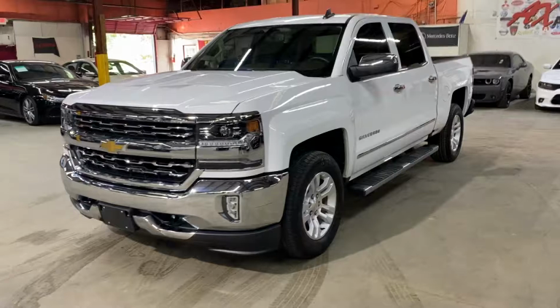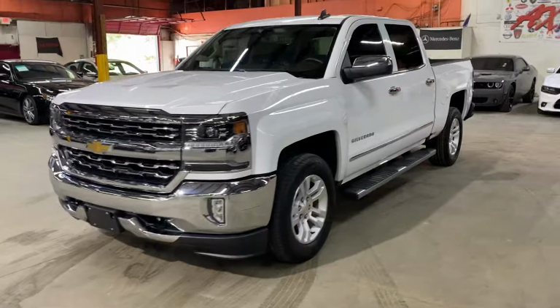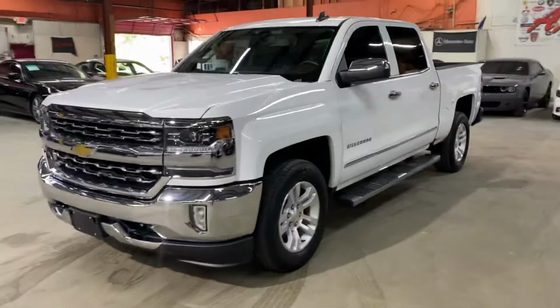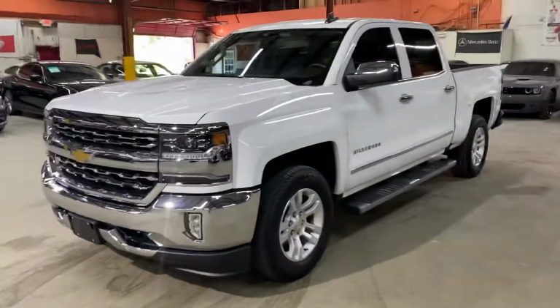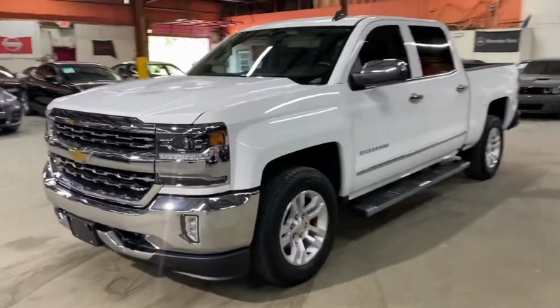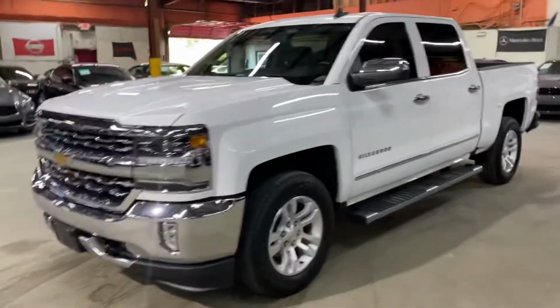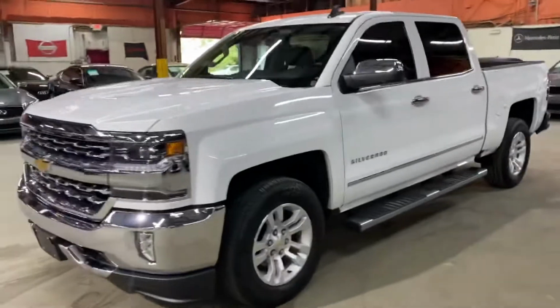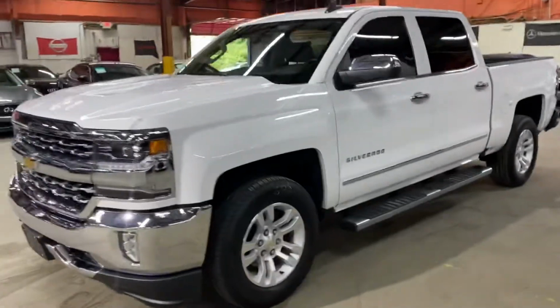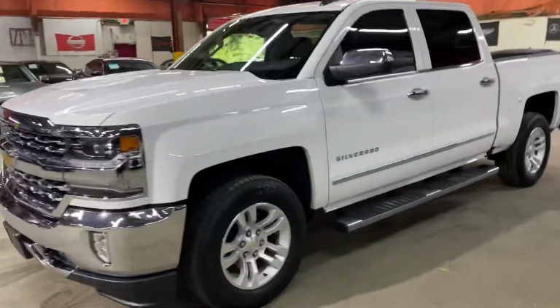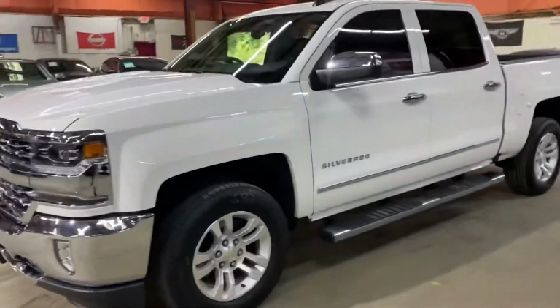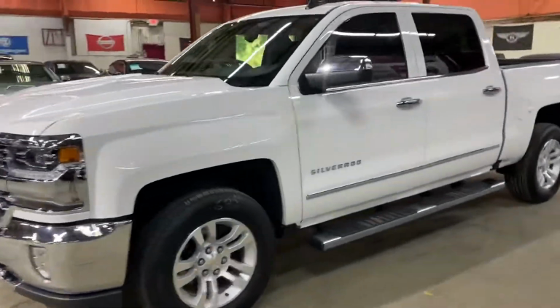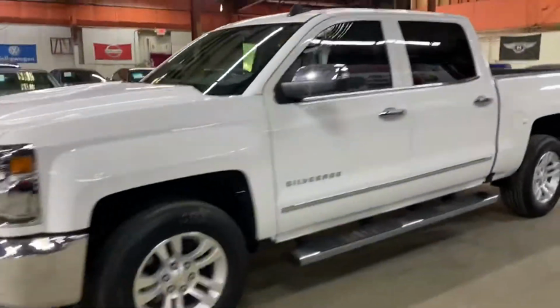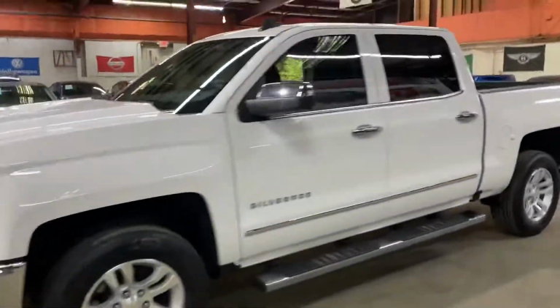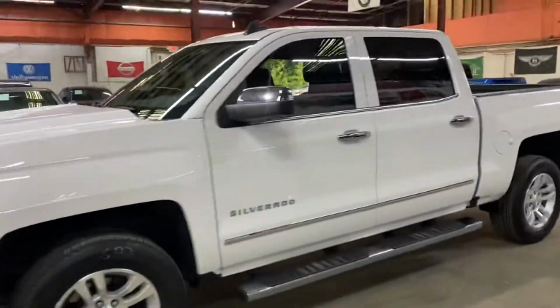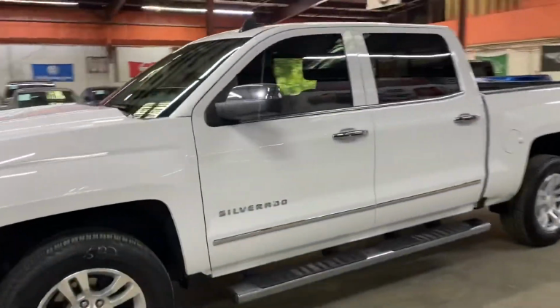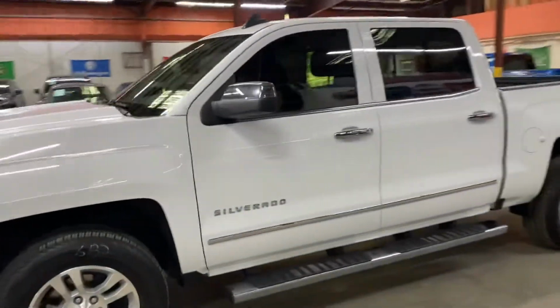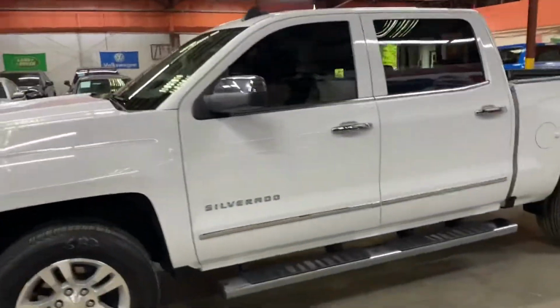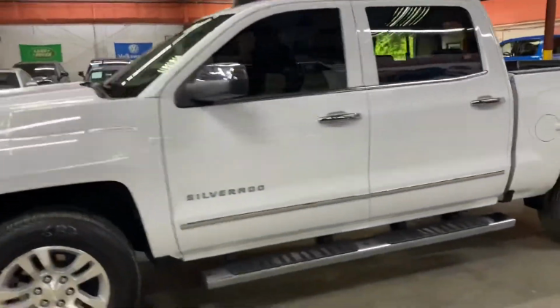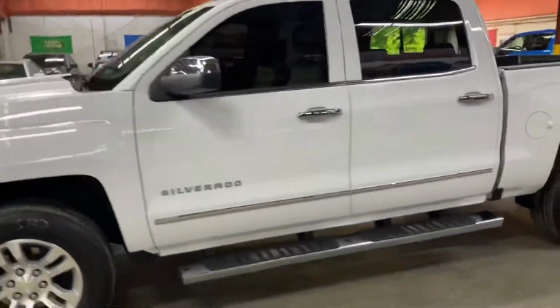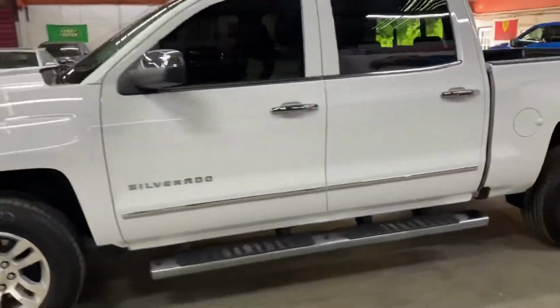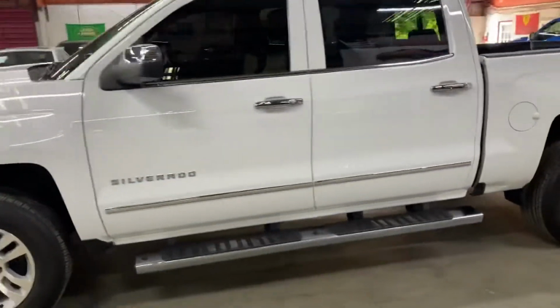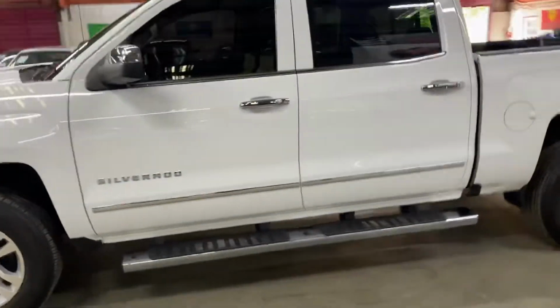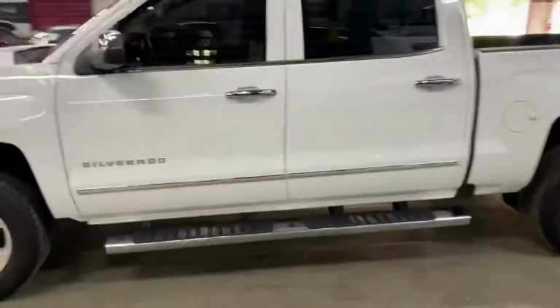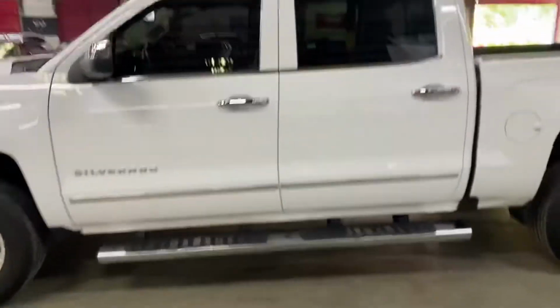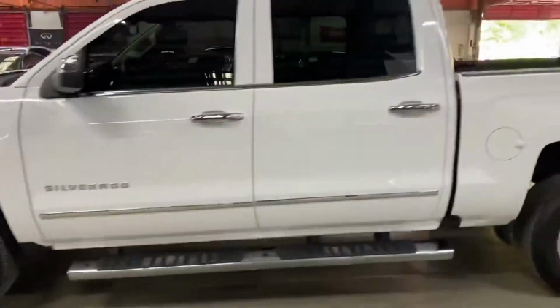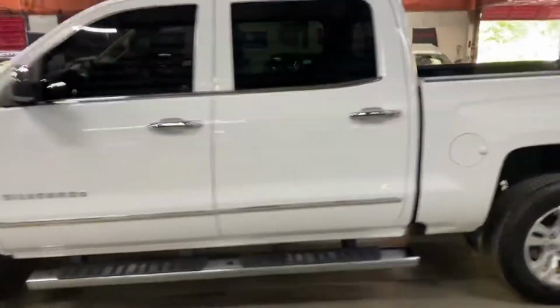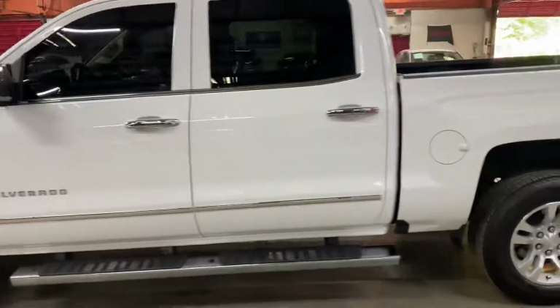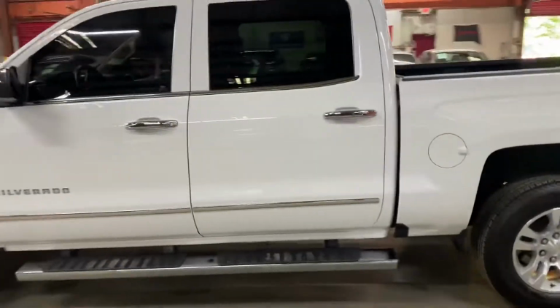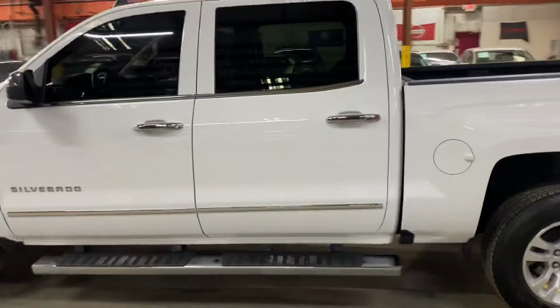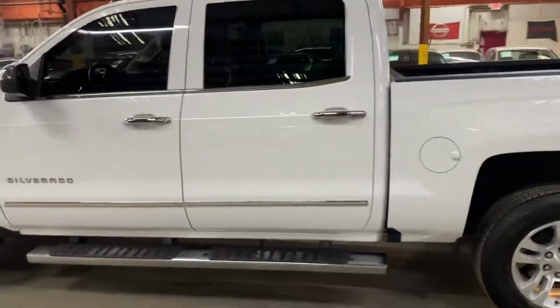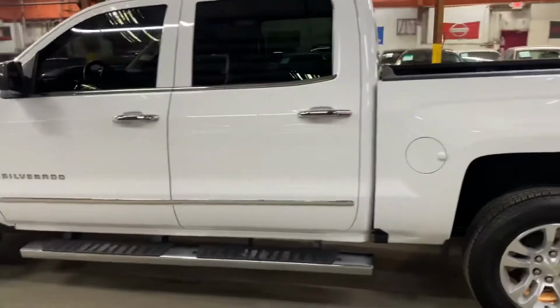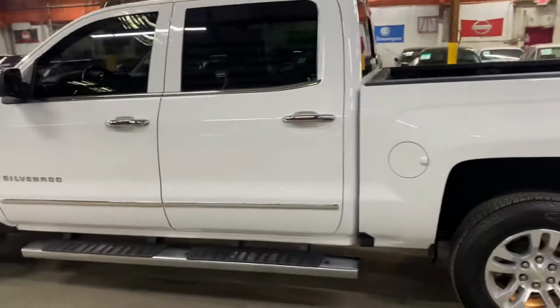Hey guys, this is Ajax Adels here in Atlanta, Georgia and today we have this beautiful 2018 Silverado.